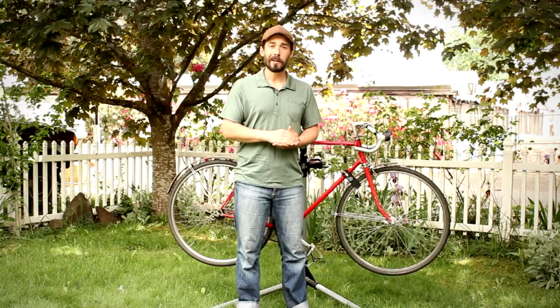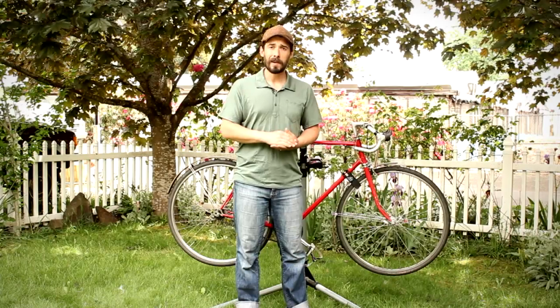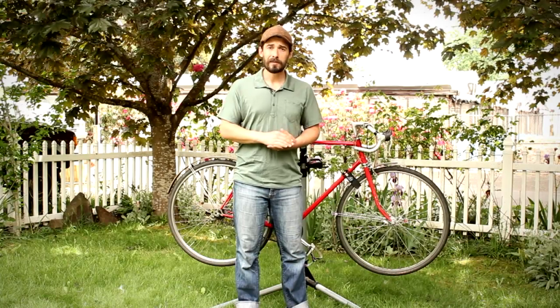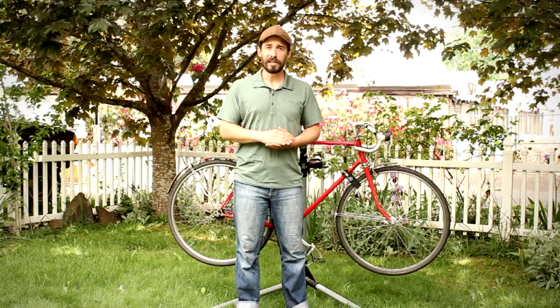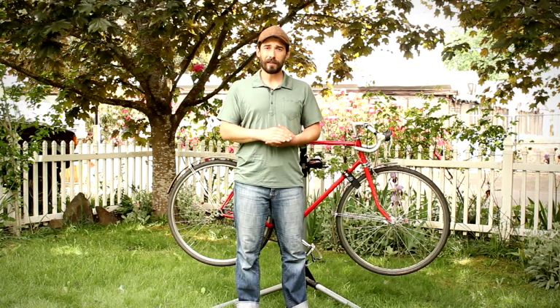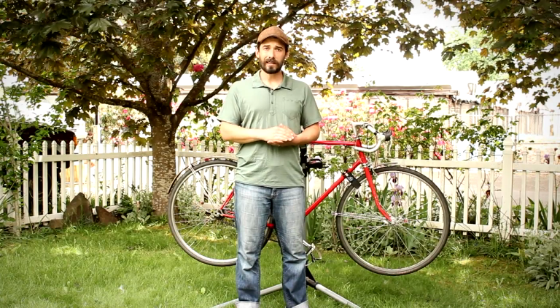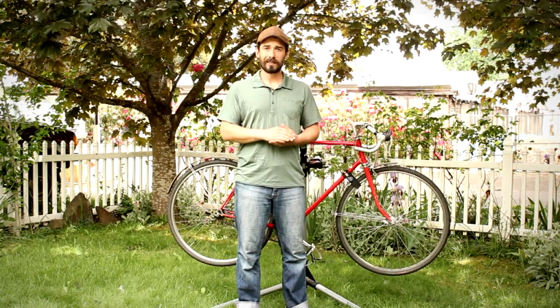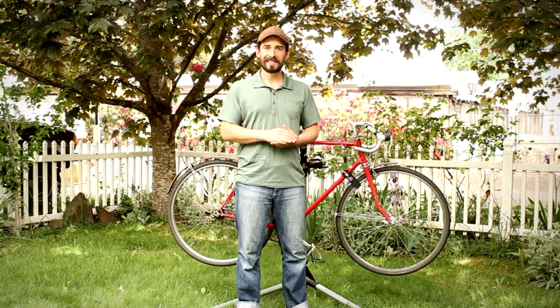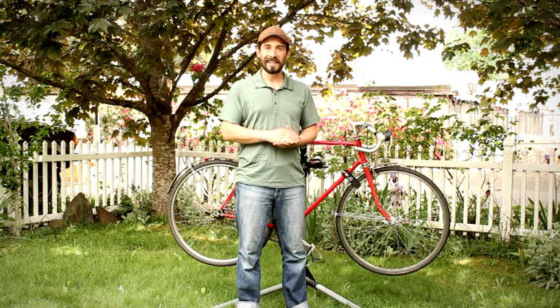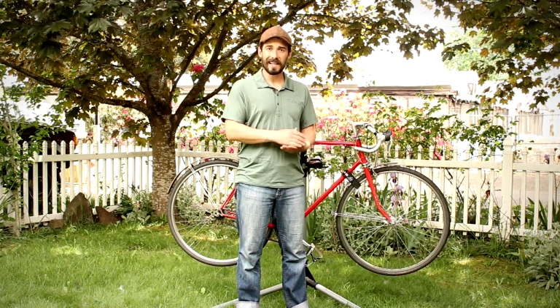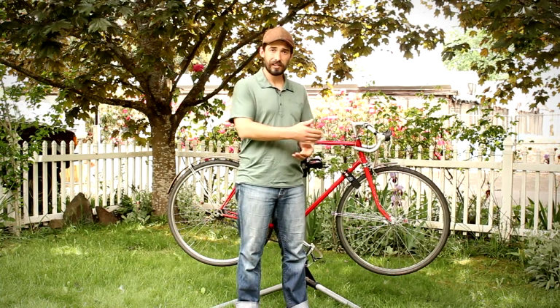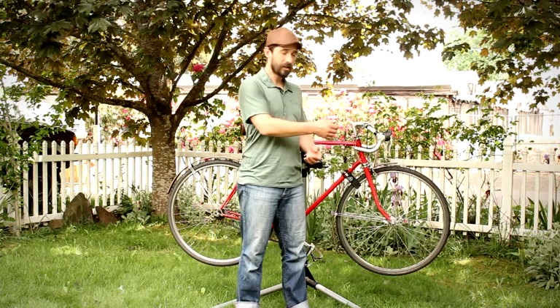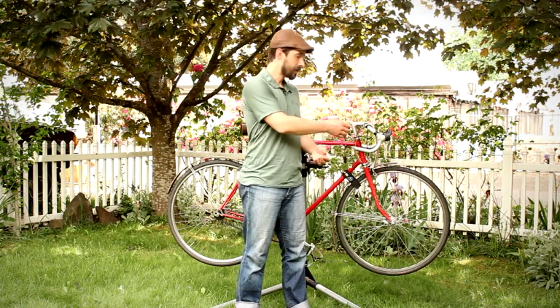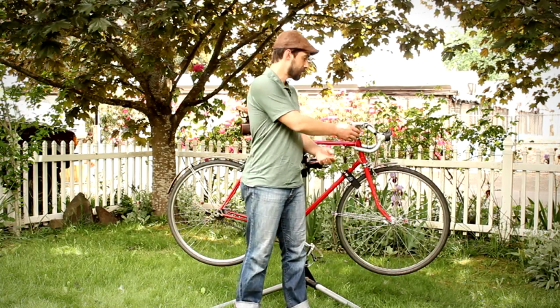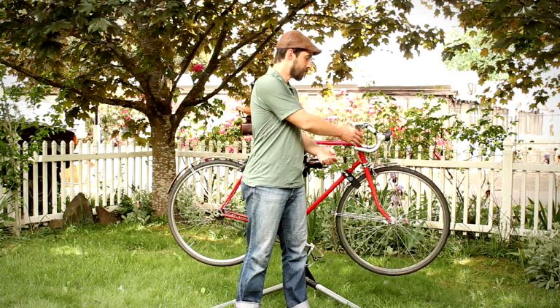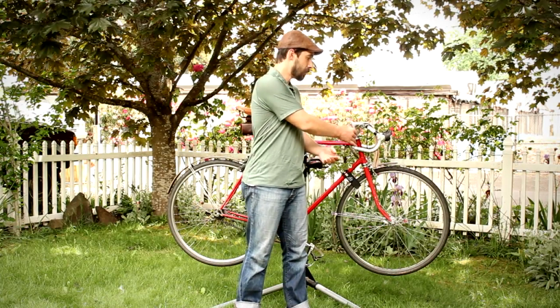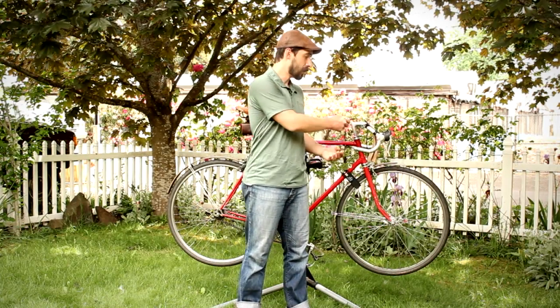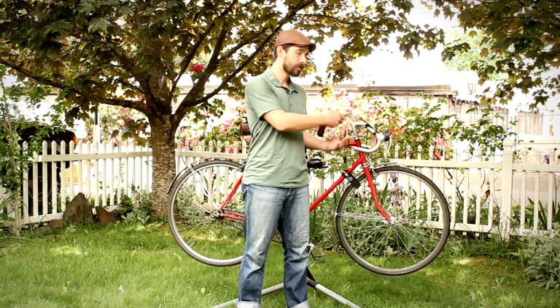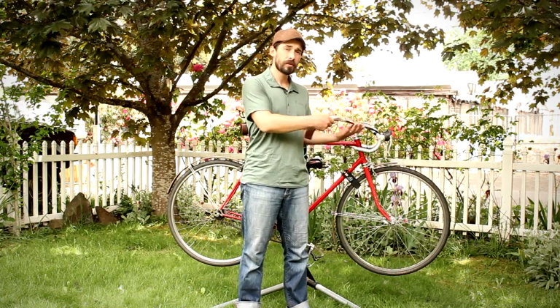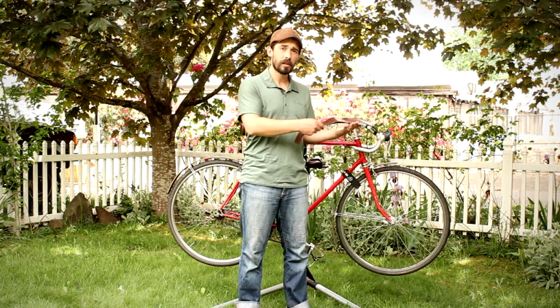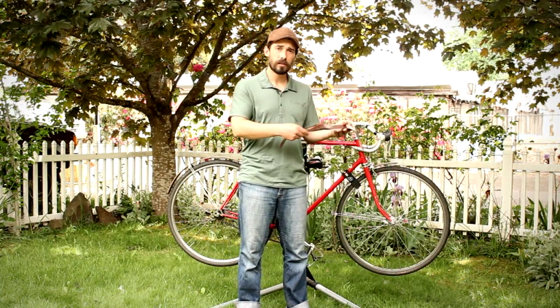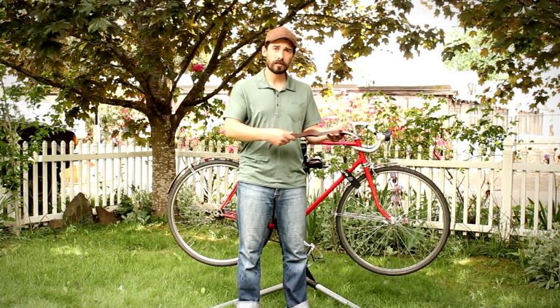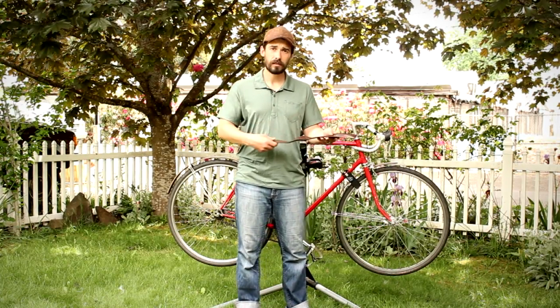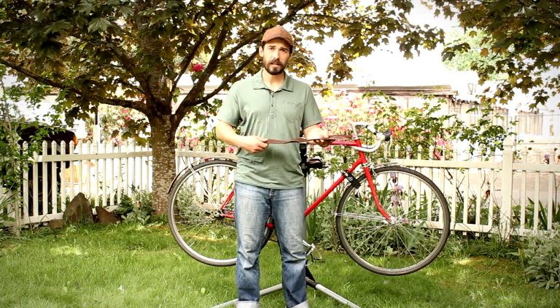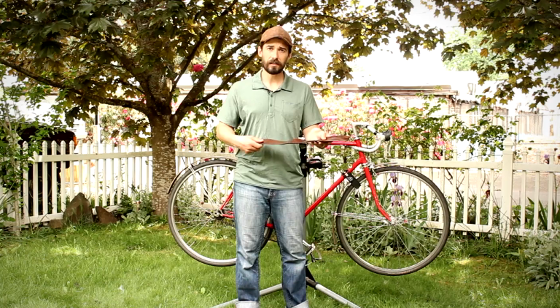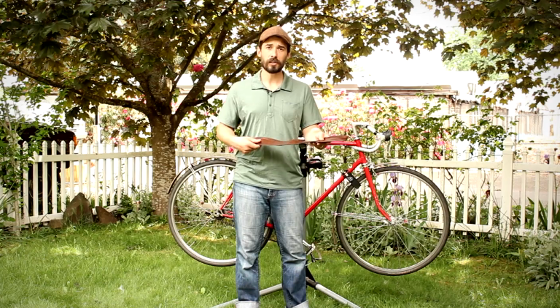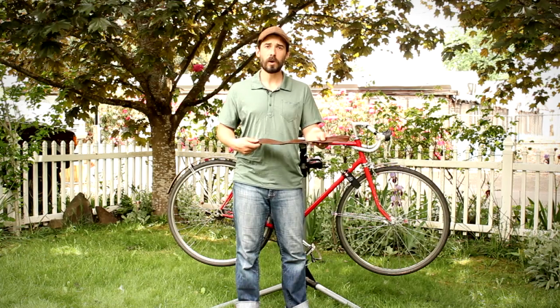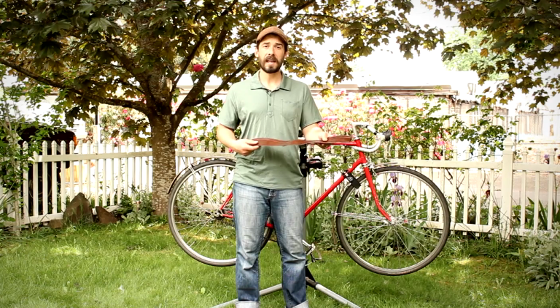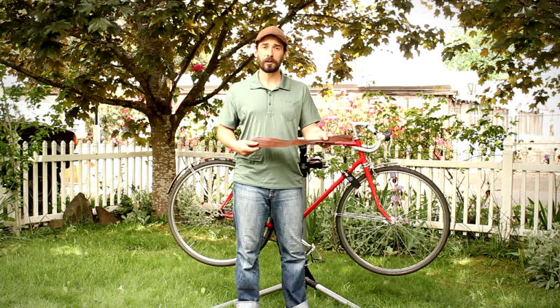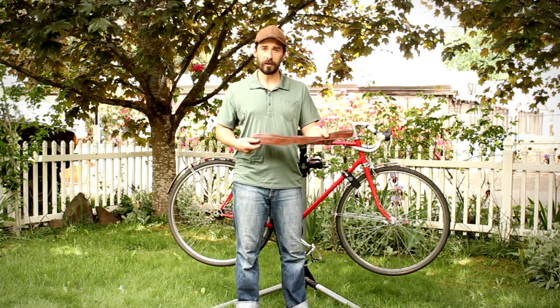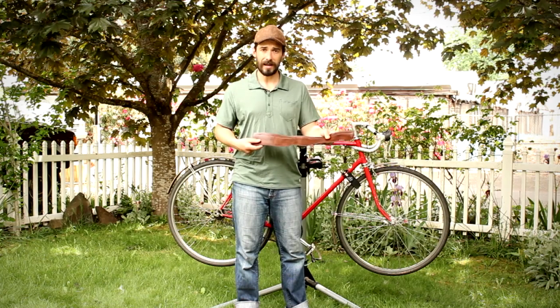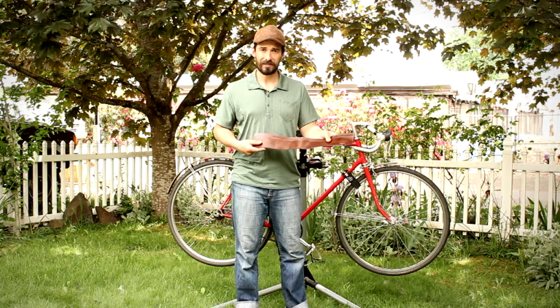Hello, my name is Jeff Franklin, and today I'd like to show you how to install Walnut Studiolo's Leather Sew-On Handlebar Wraps.